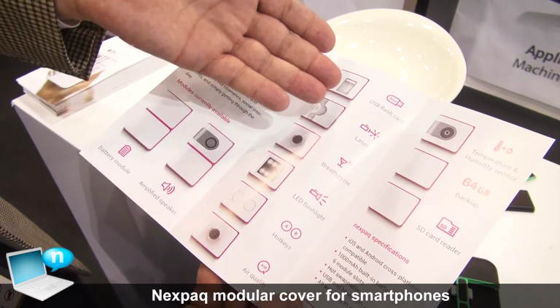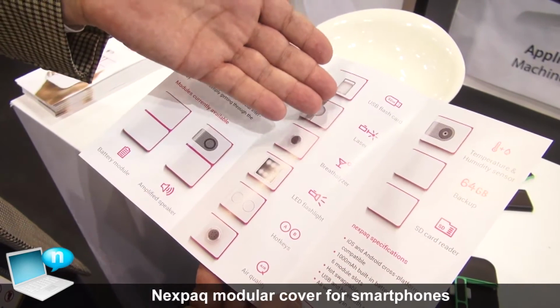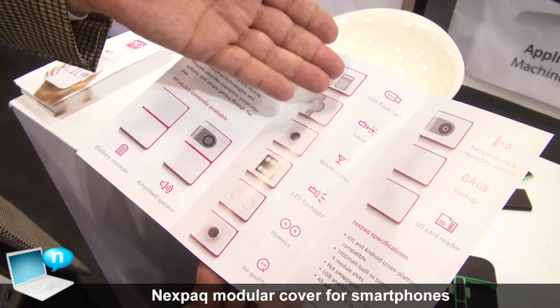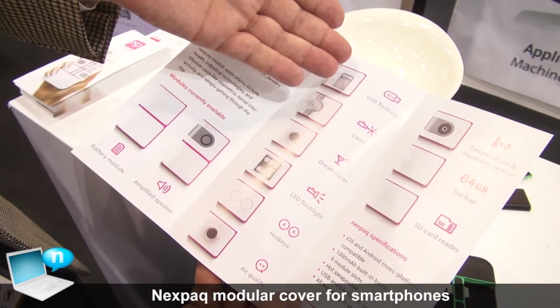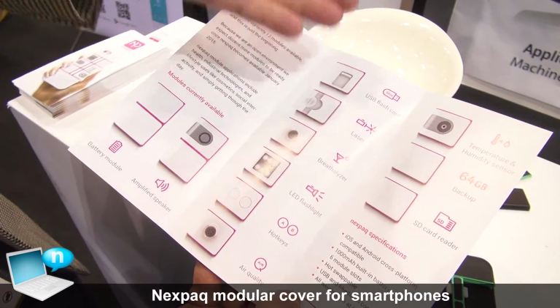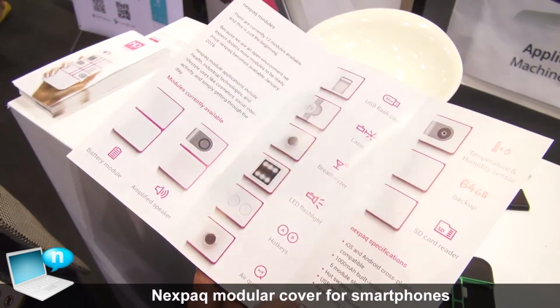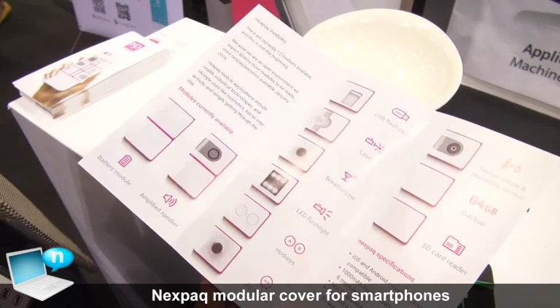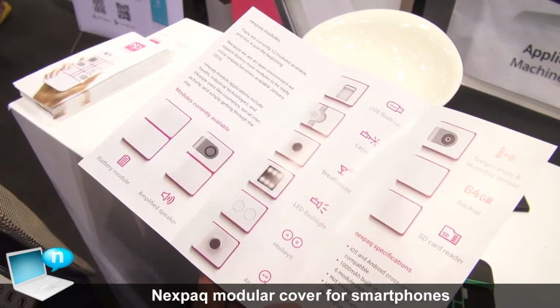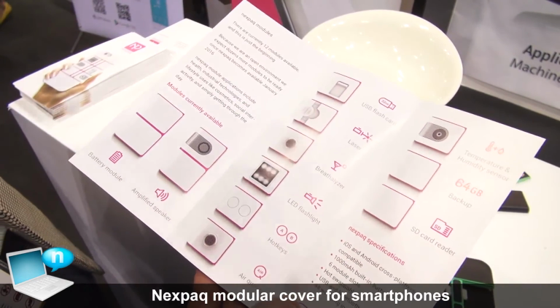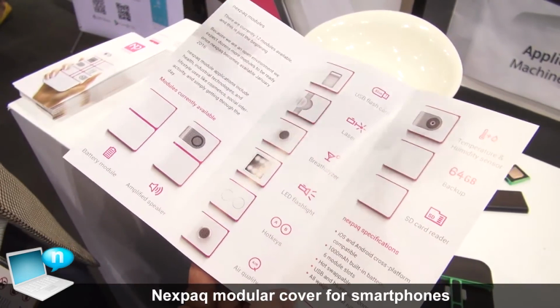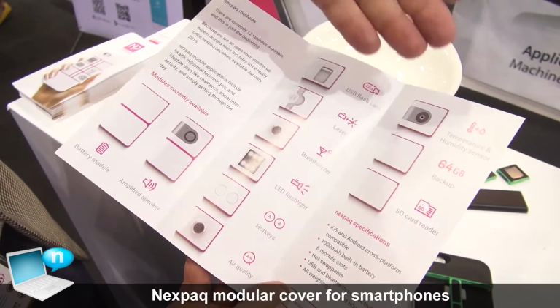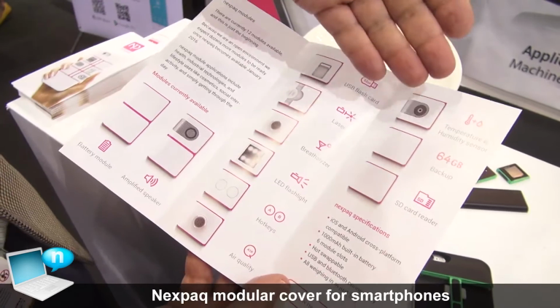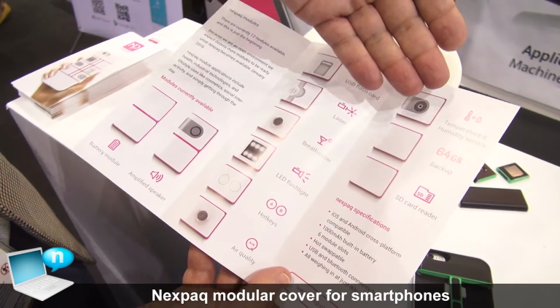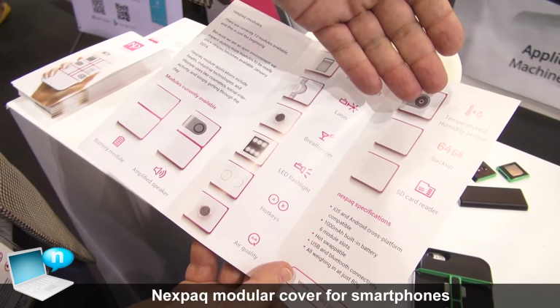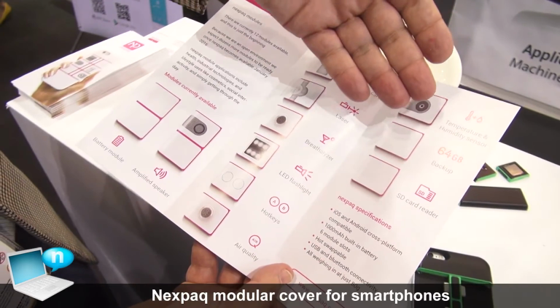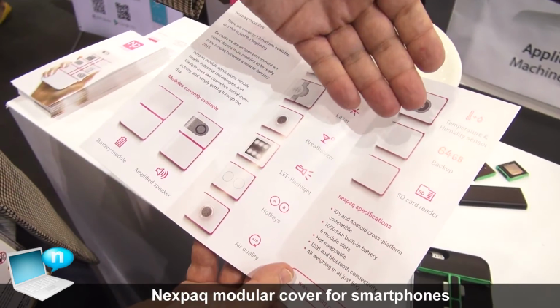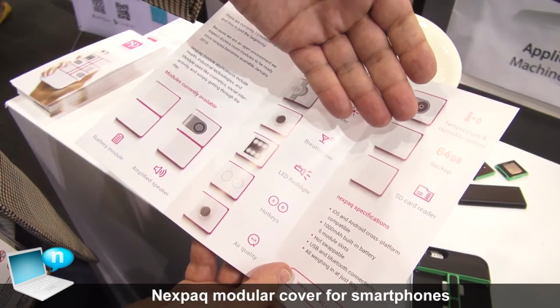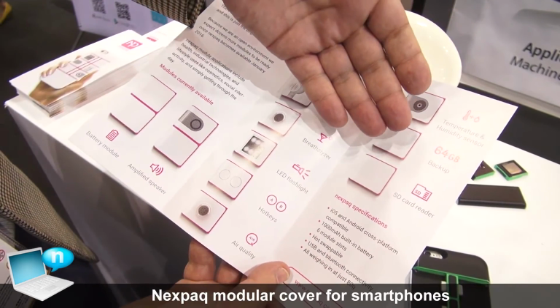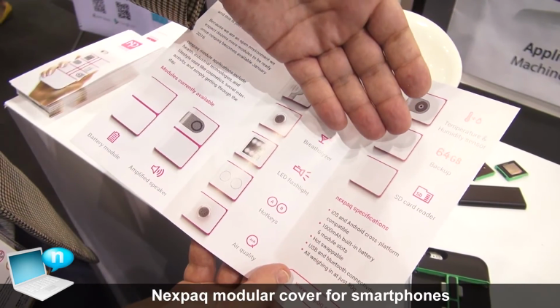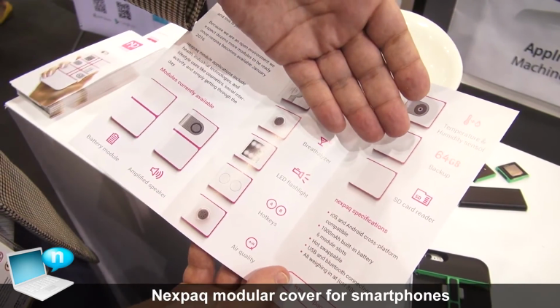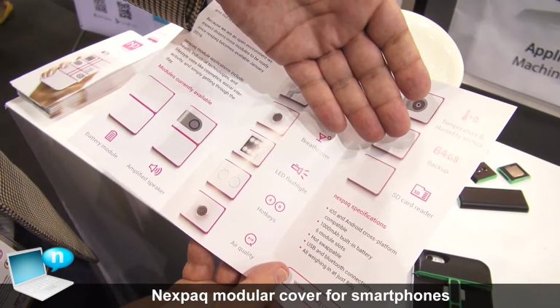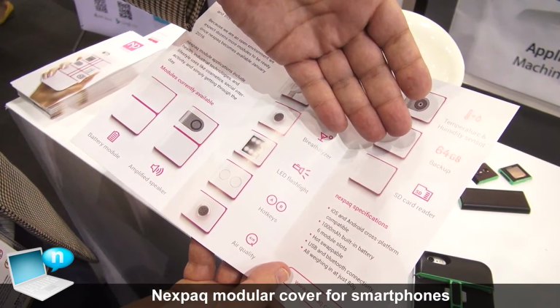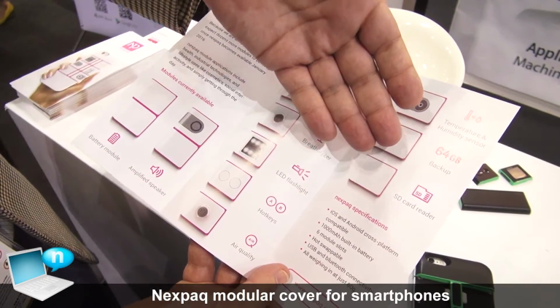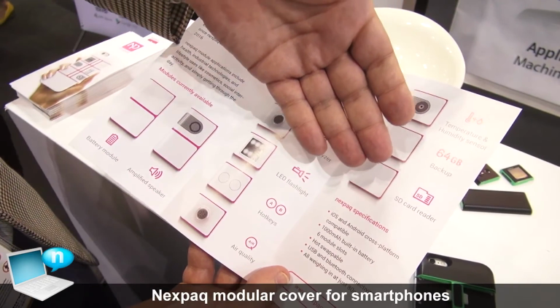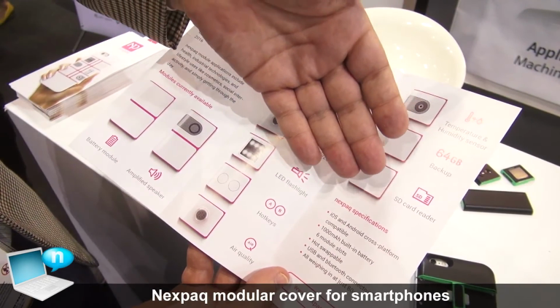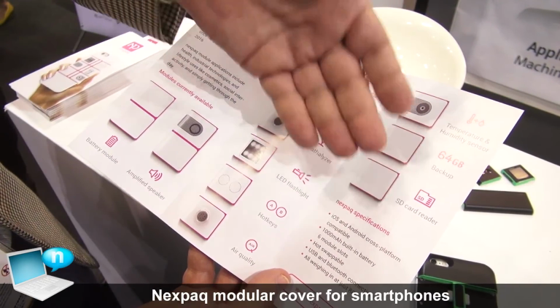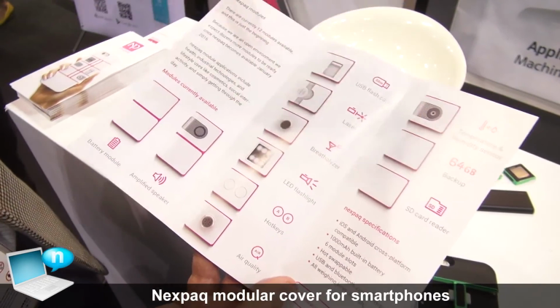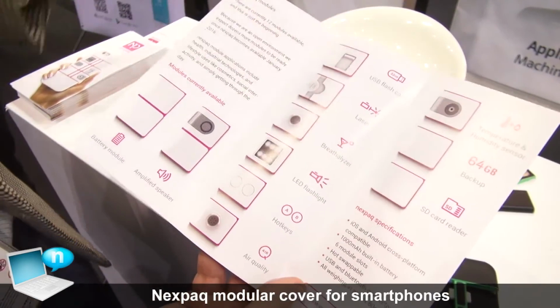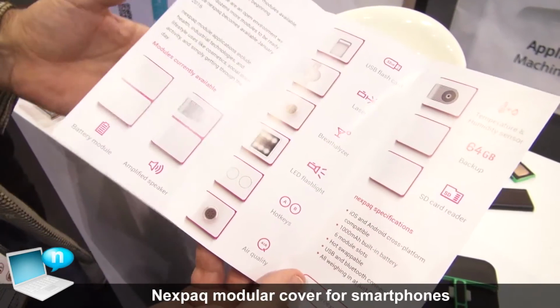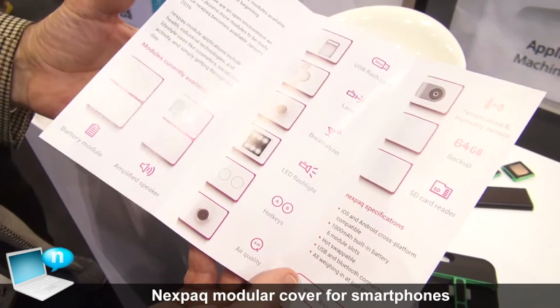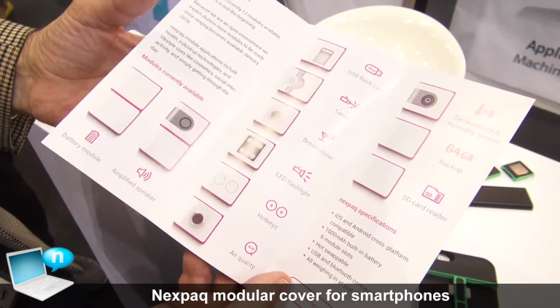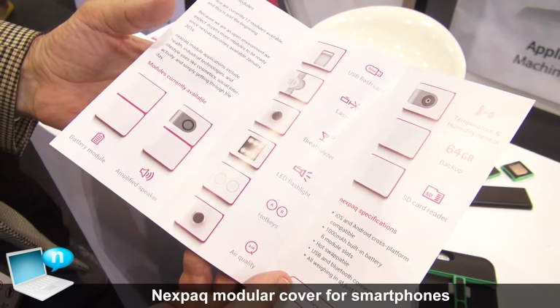The remaining modules include a breathalyzer, laser, USB flash, temperature sensor, backup module, and an SD card reader.